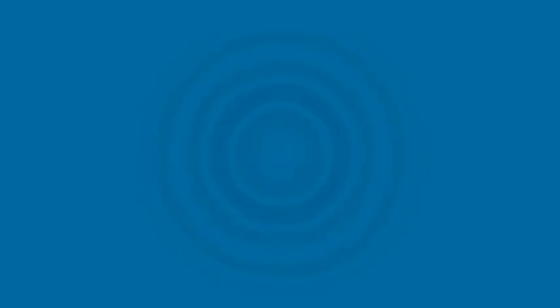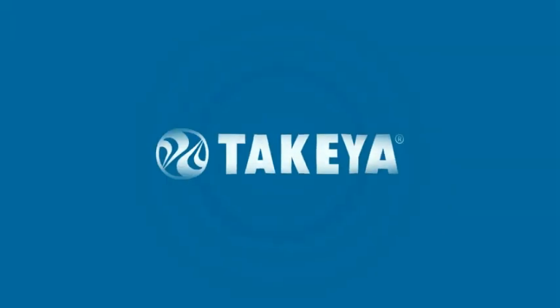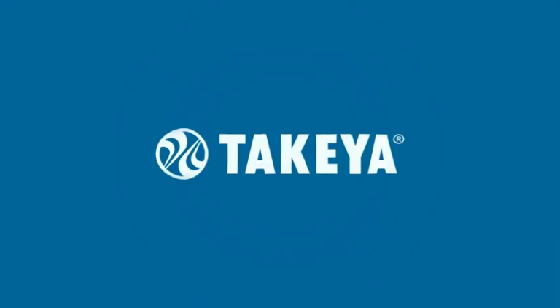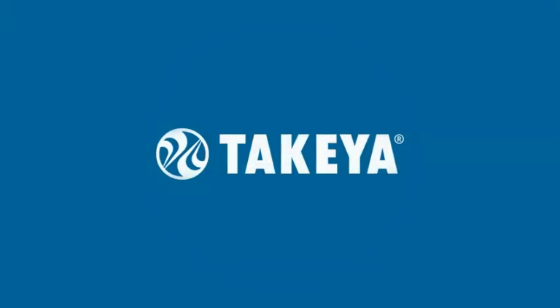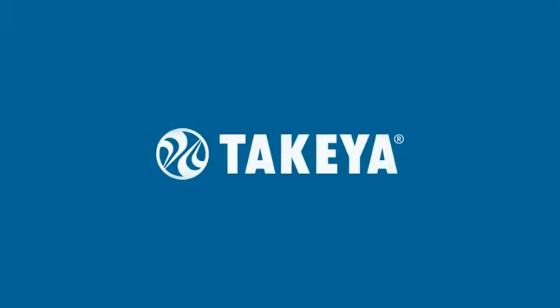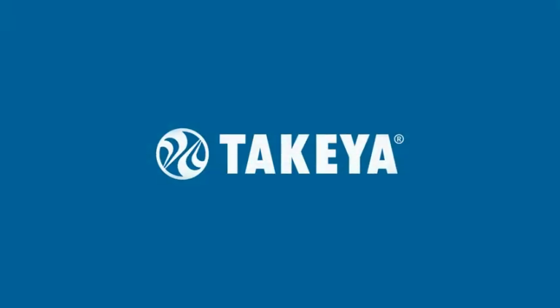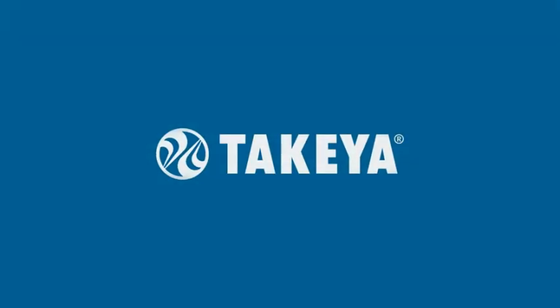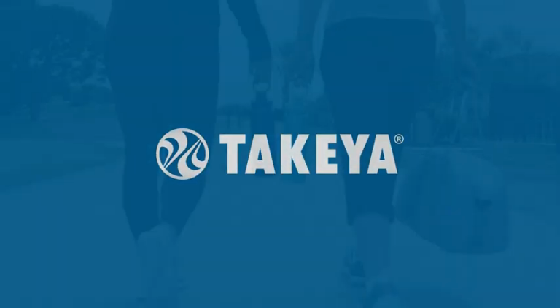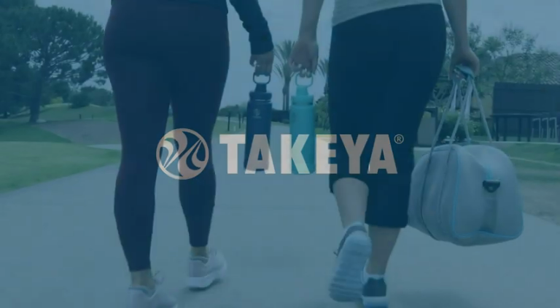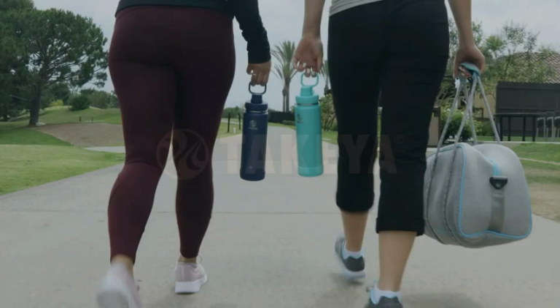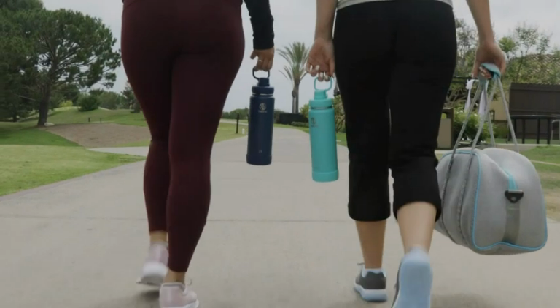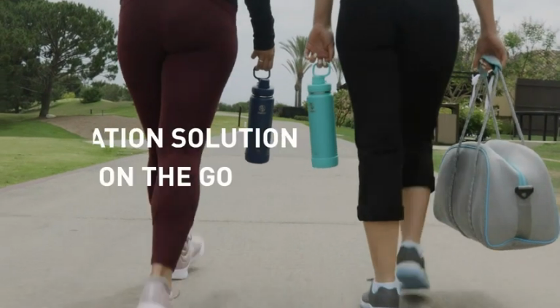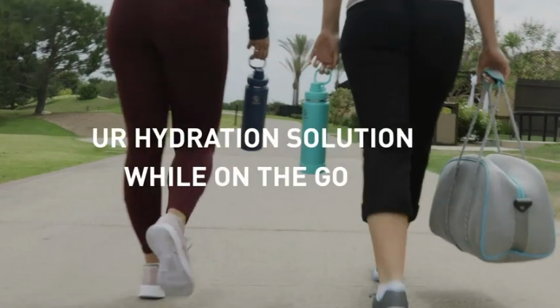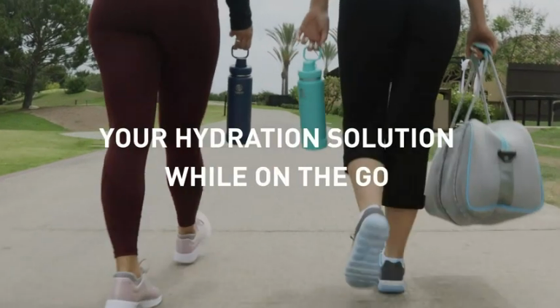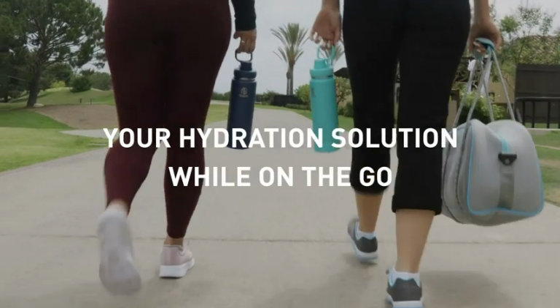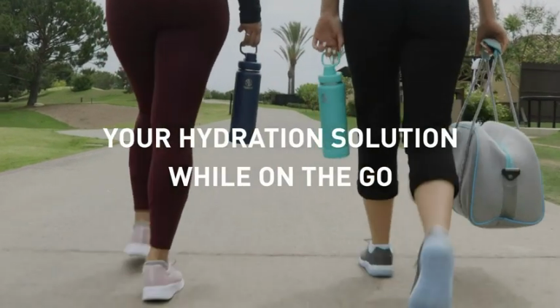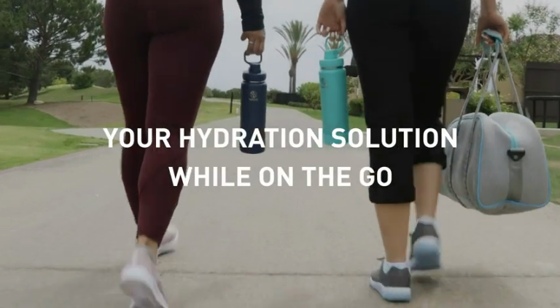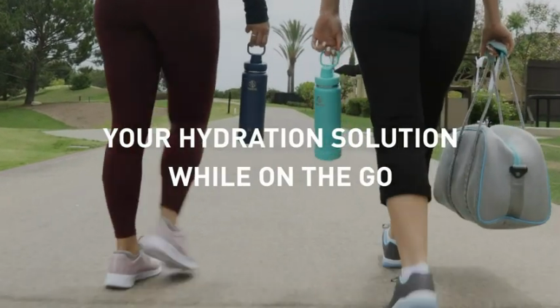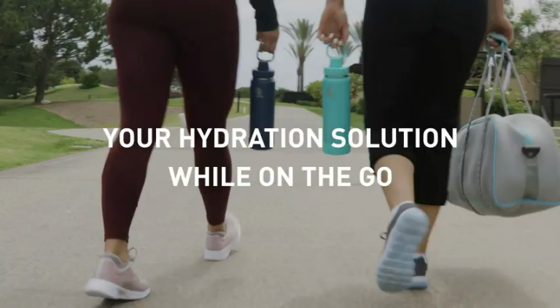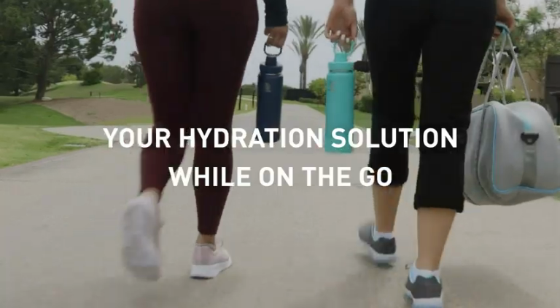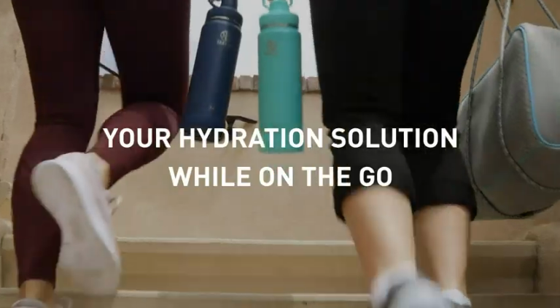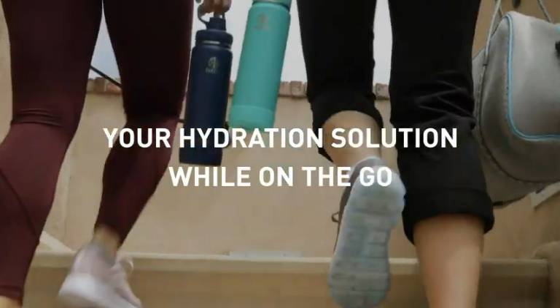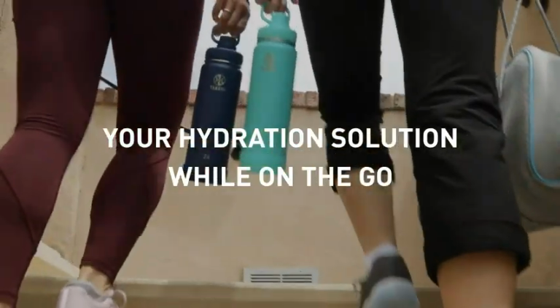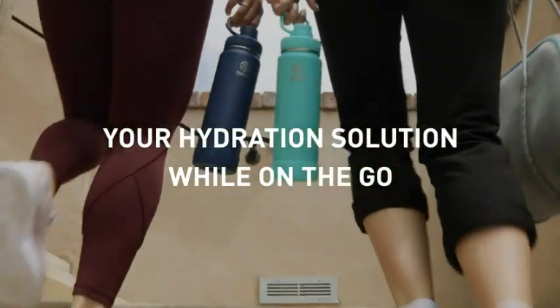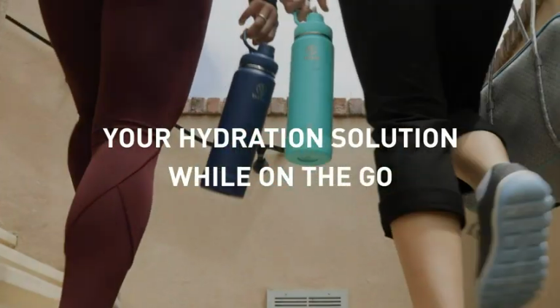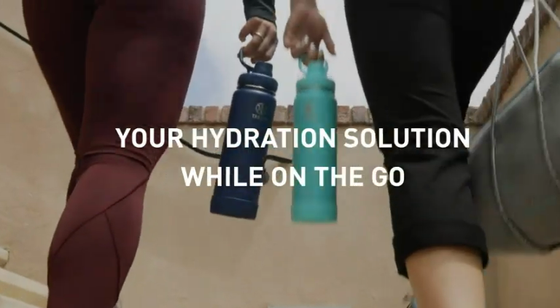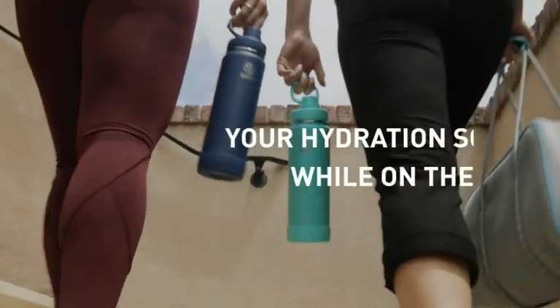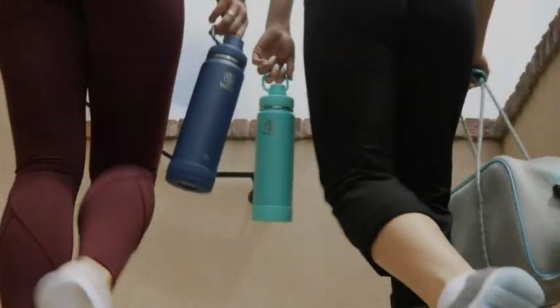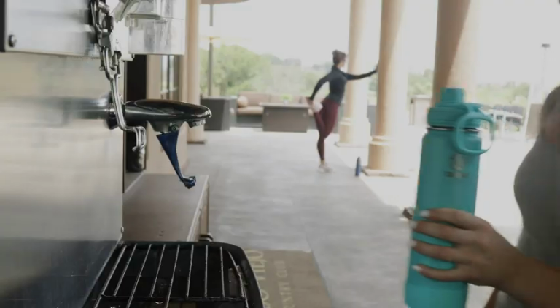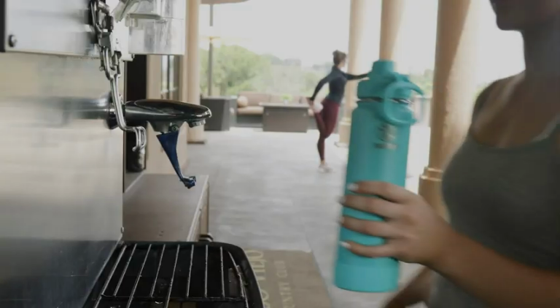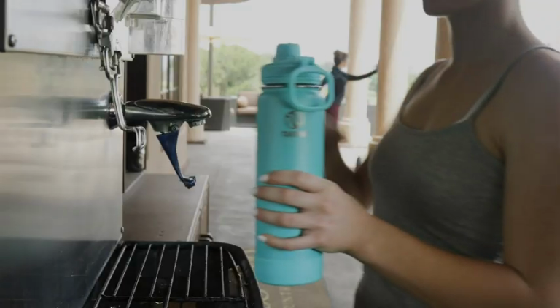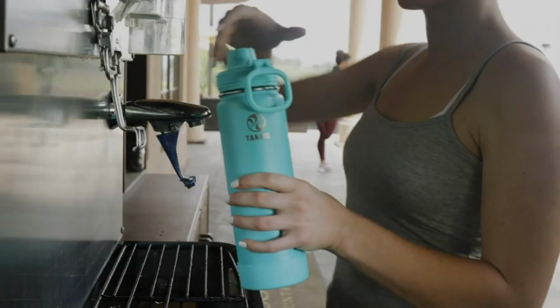At Takea, we're in the business of Betterment. We embrace active lifestyles and know what you need while you're on the go.